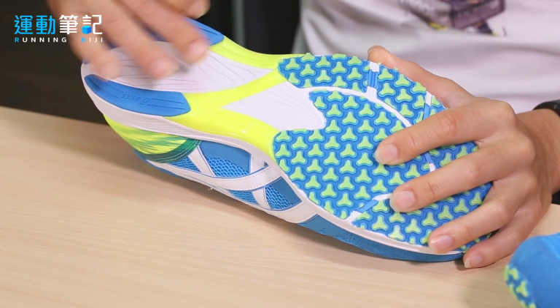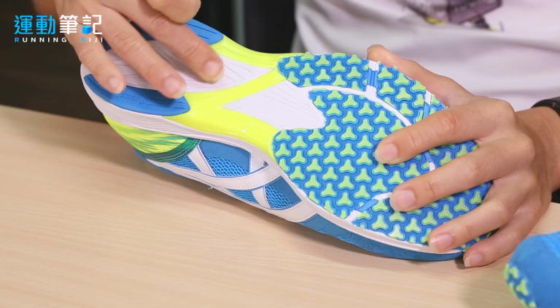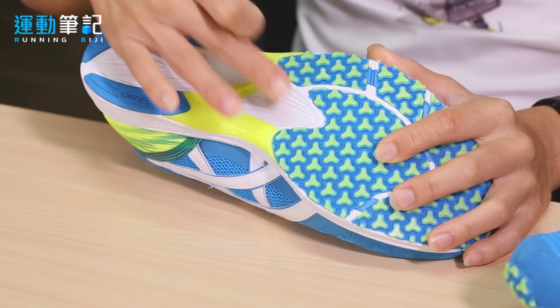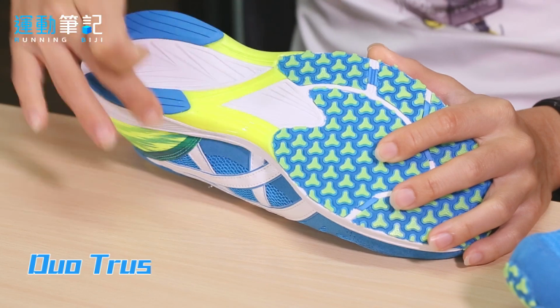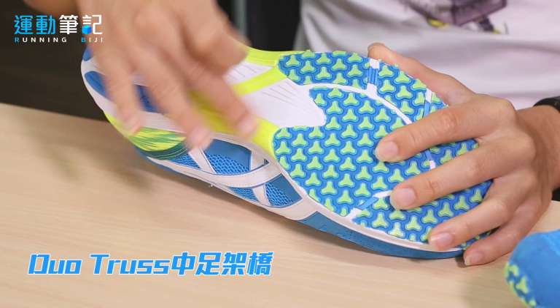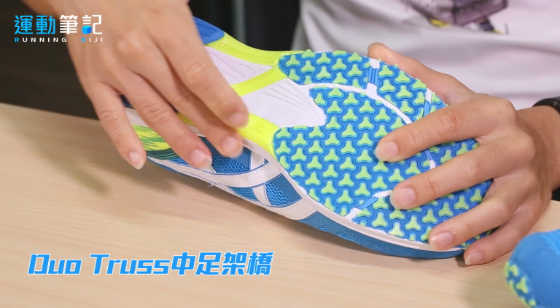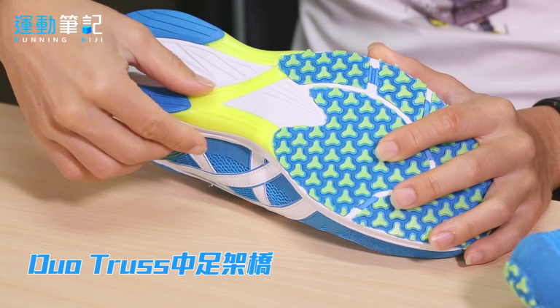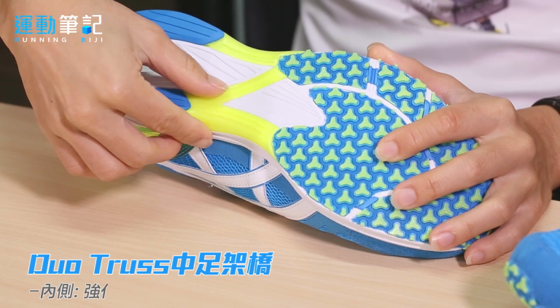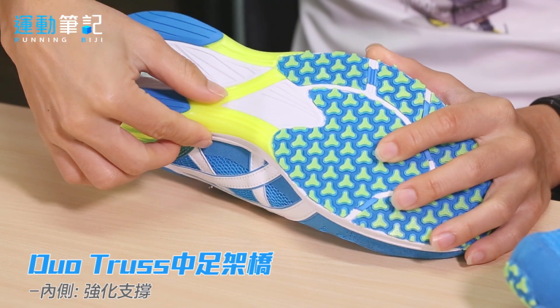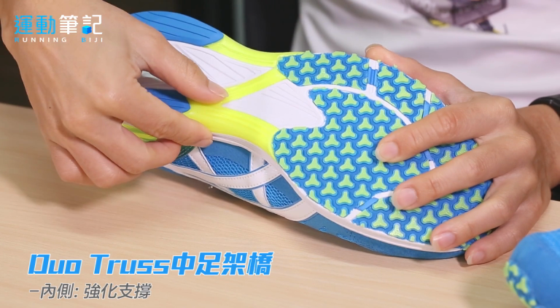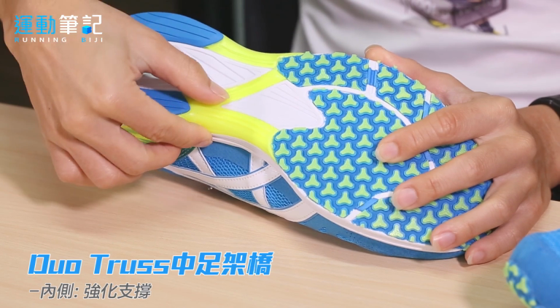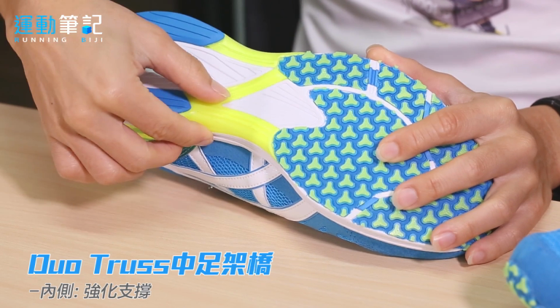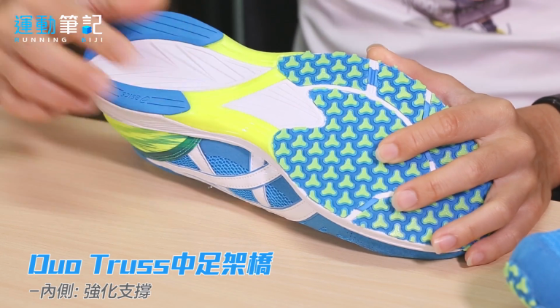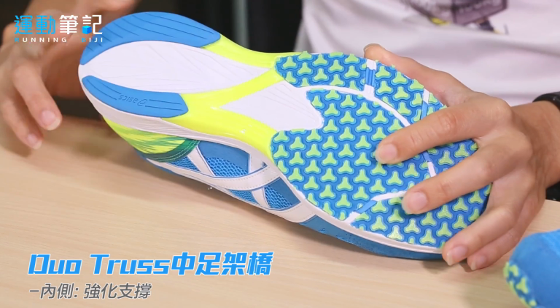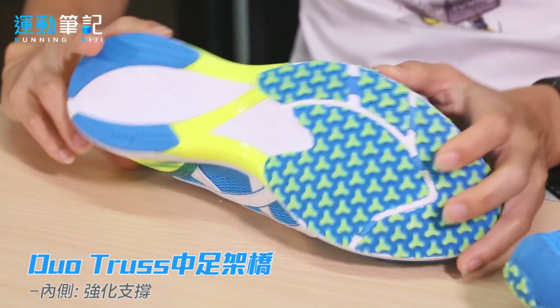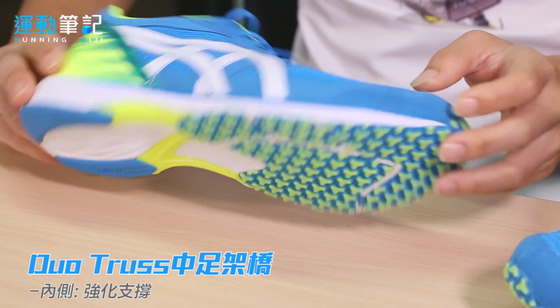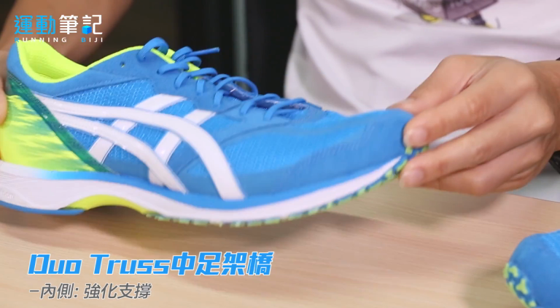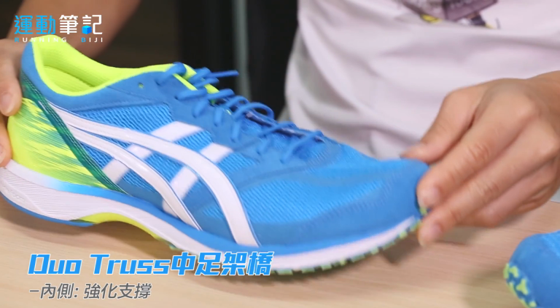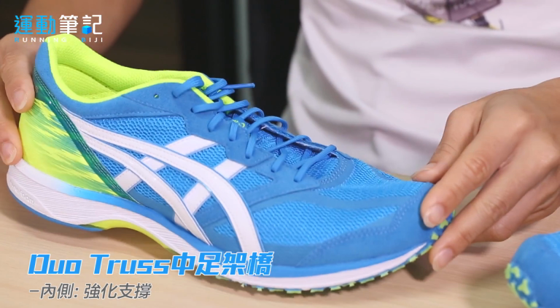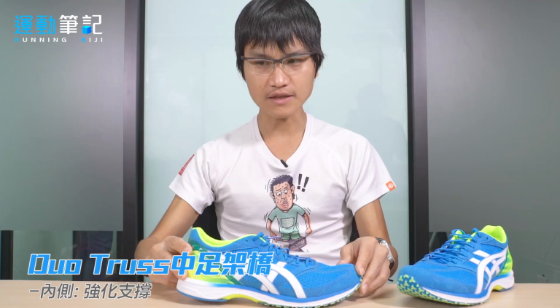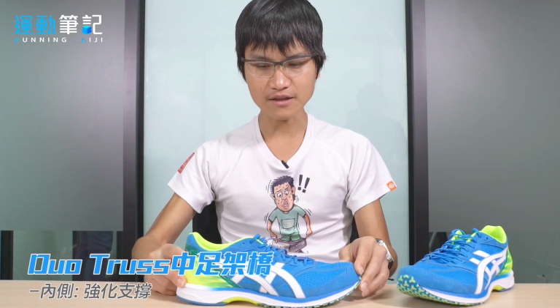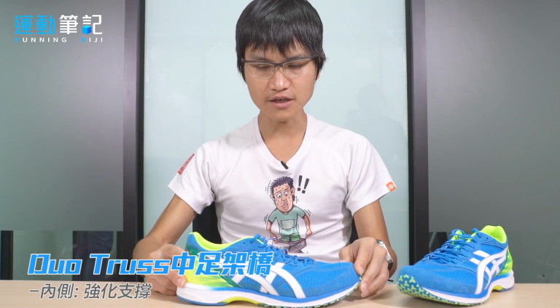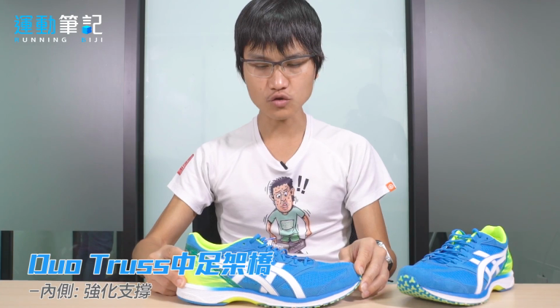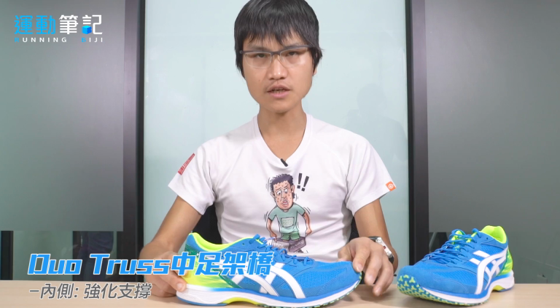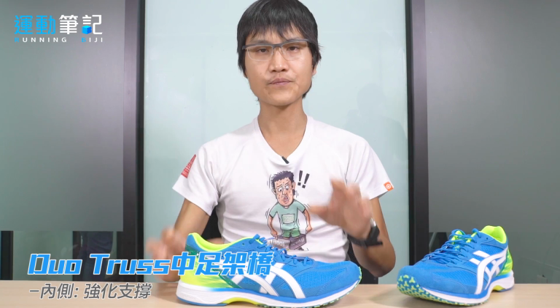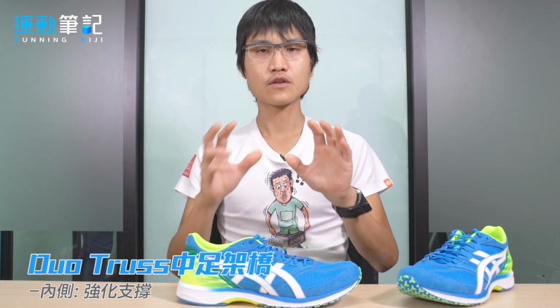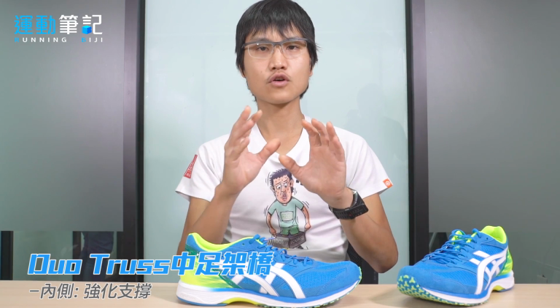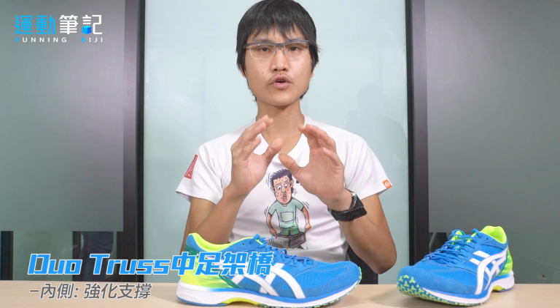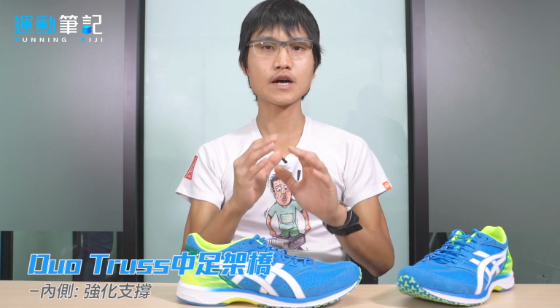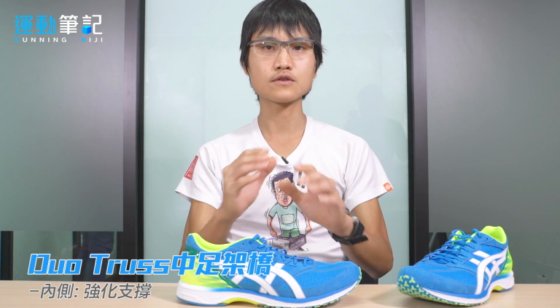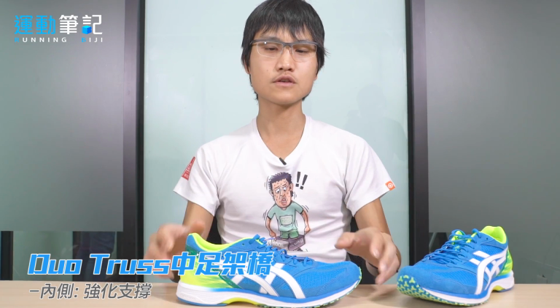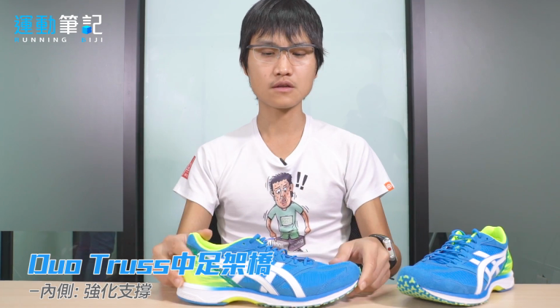中底部分仍沿用了双层式架桥结构，内侧部分提供较硬直的支撑，让跑者在落地踏地的瞬间能够有一个很好的支撑。